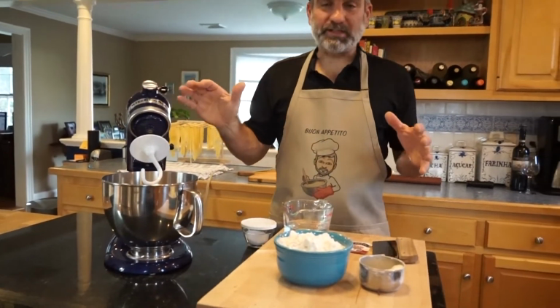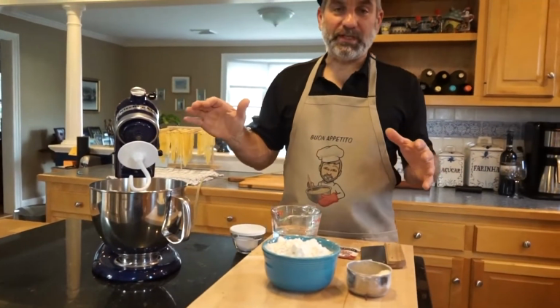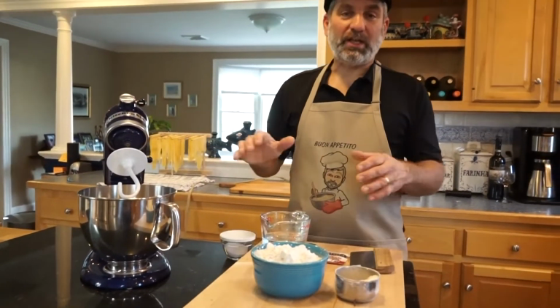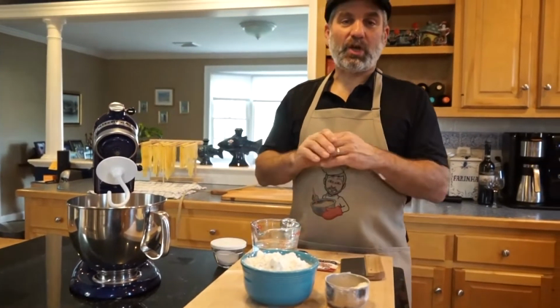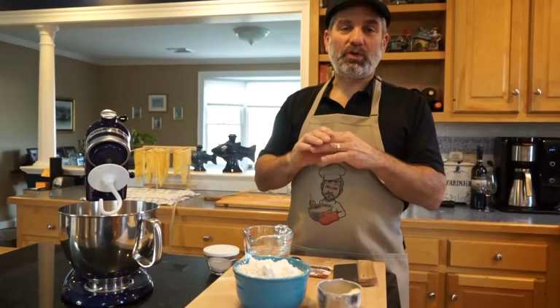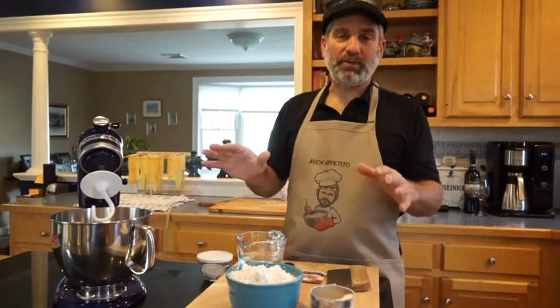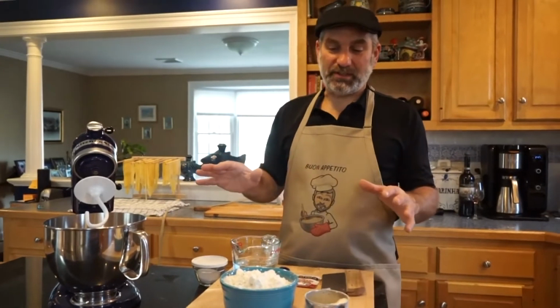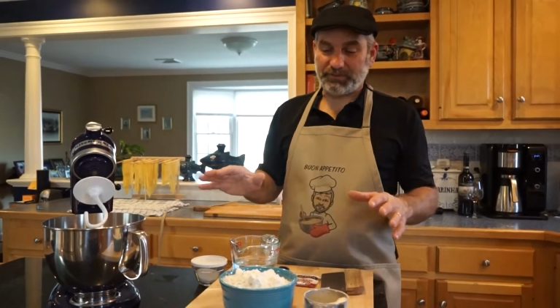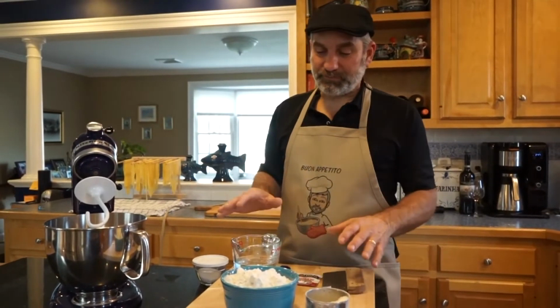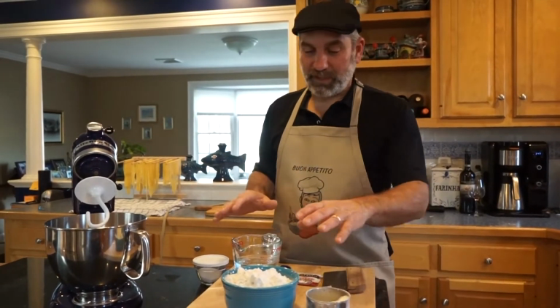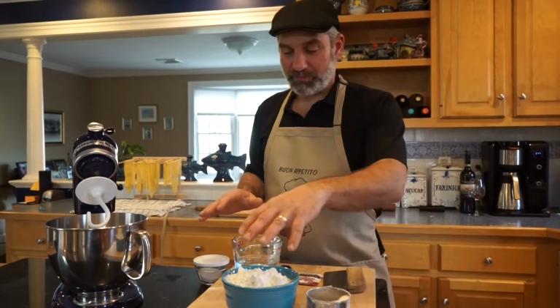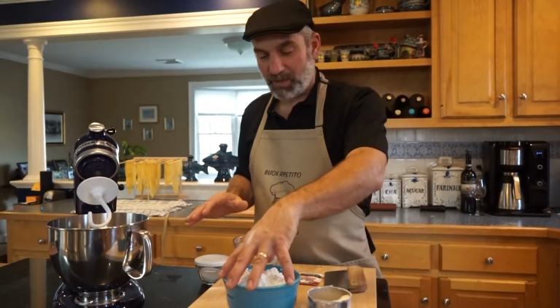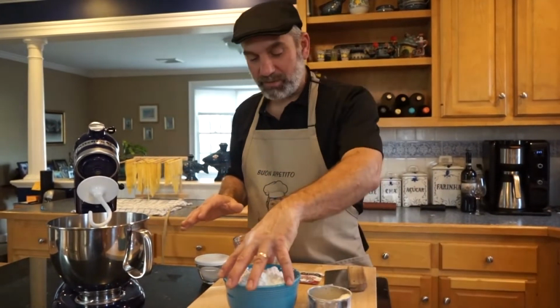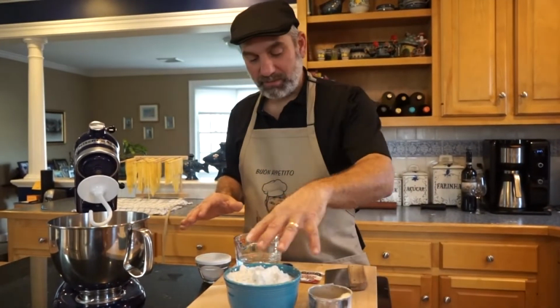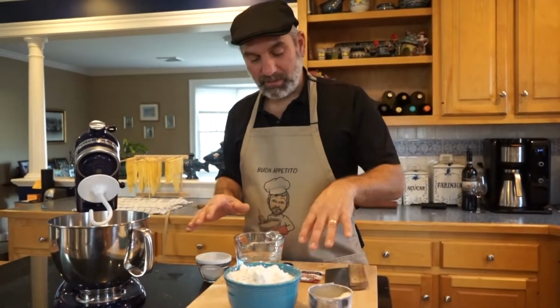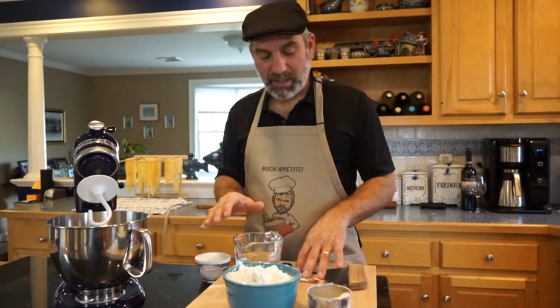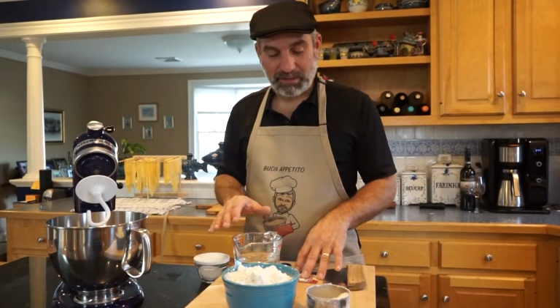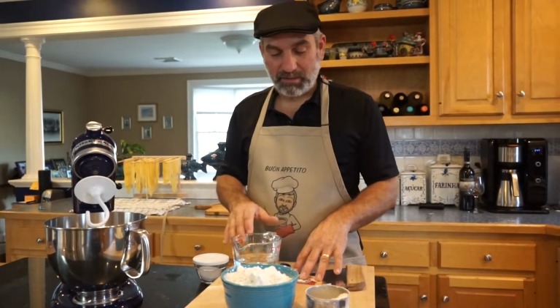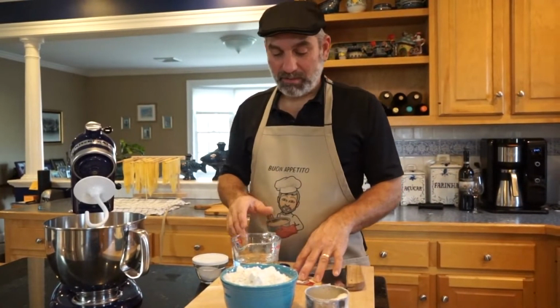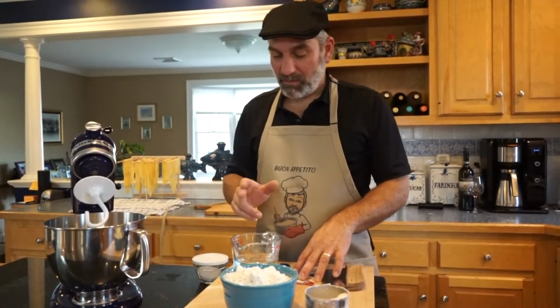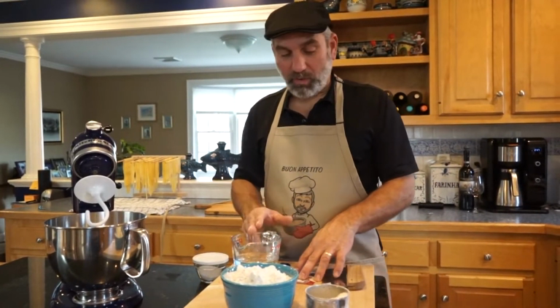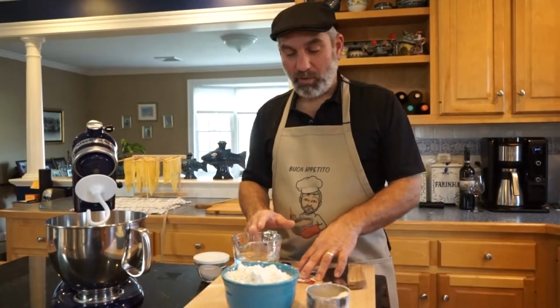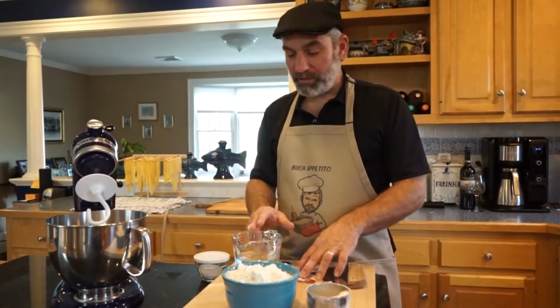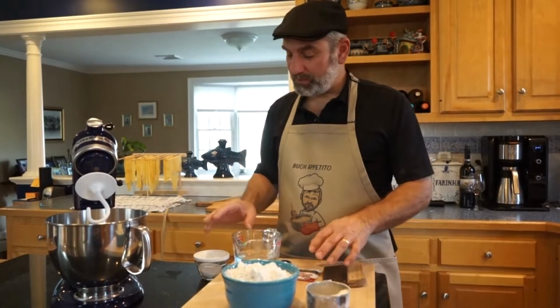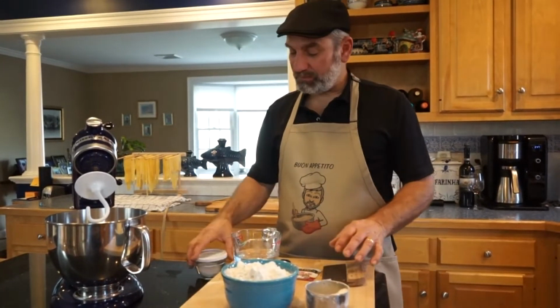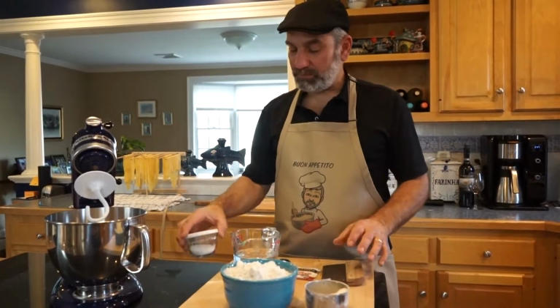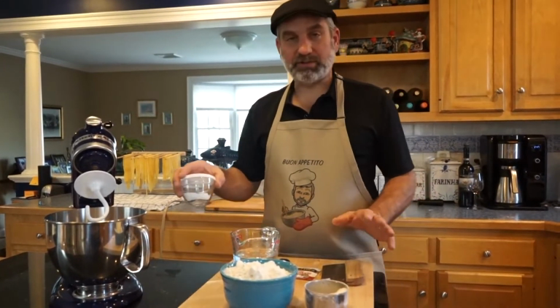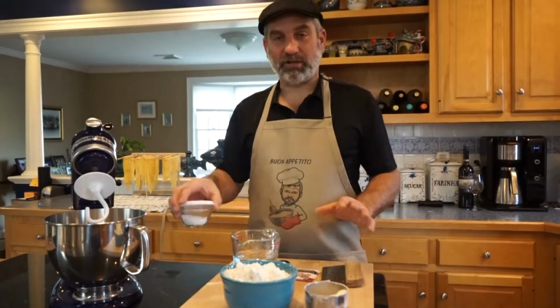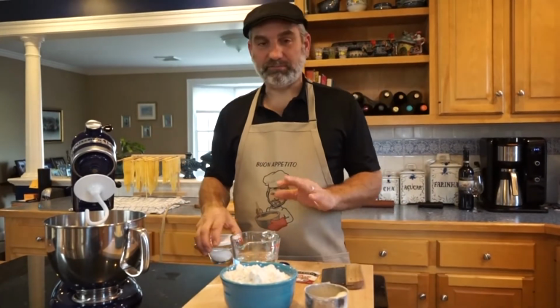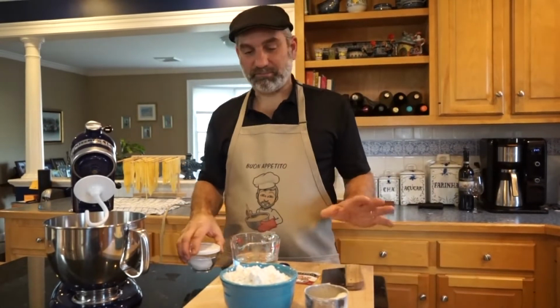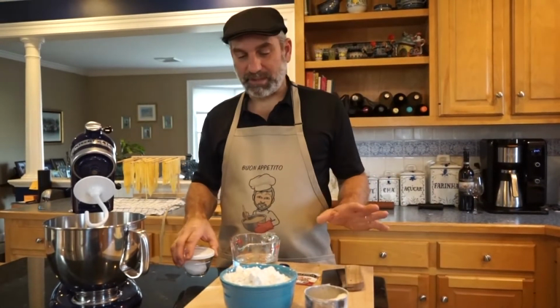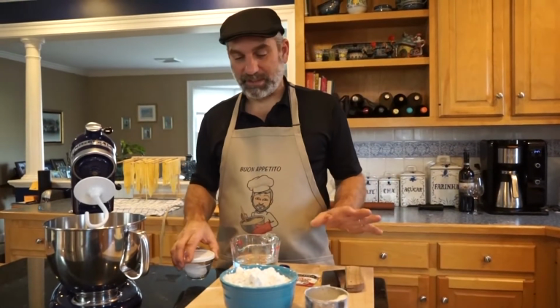The recipe couldn't be easier. It's flour, yeast, warm water, and salt. That's it.